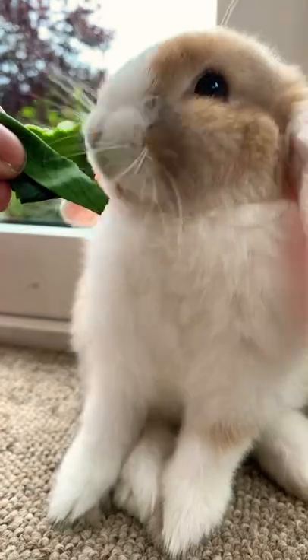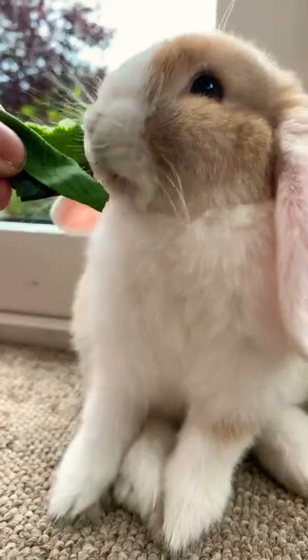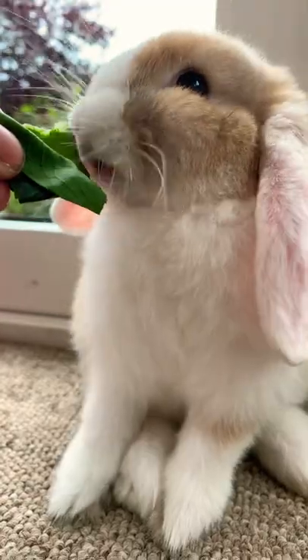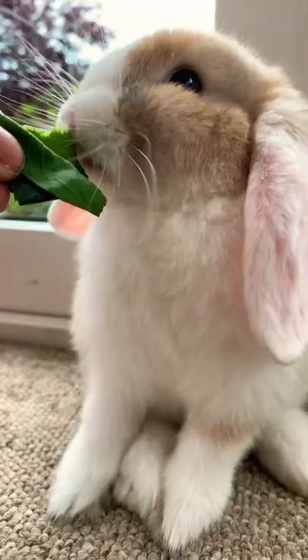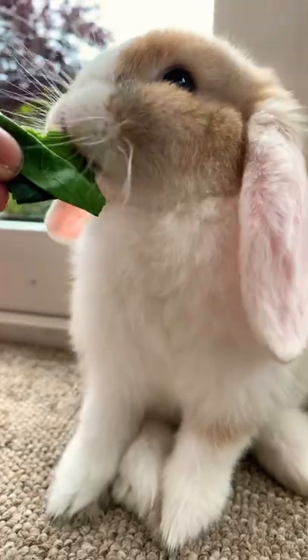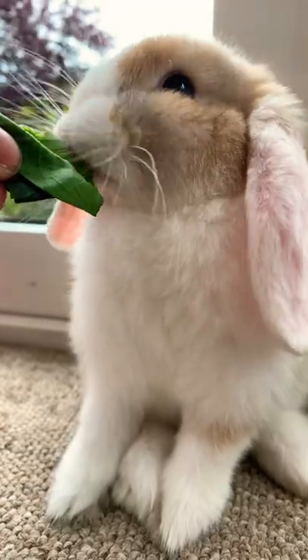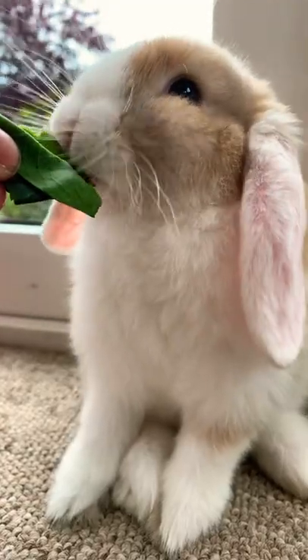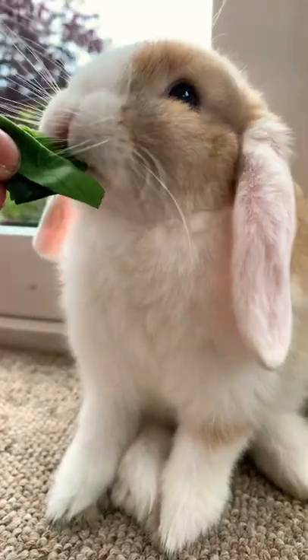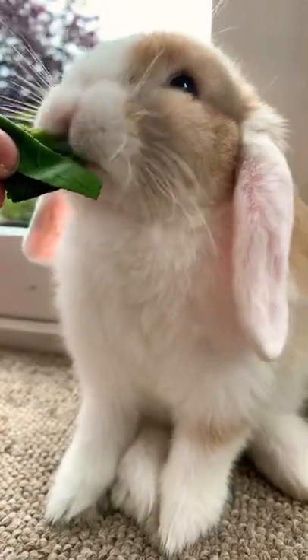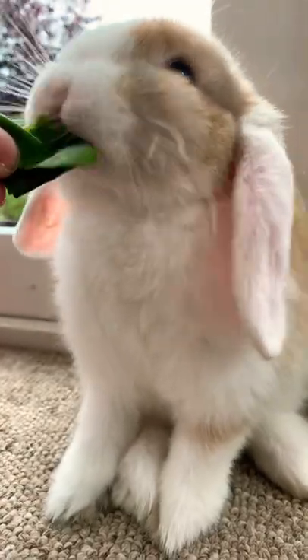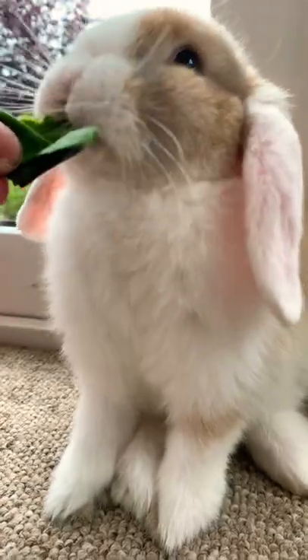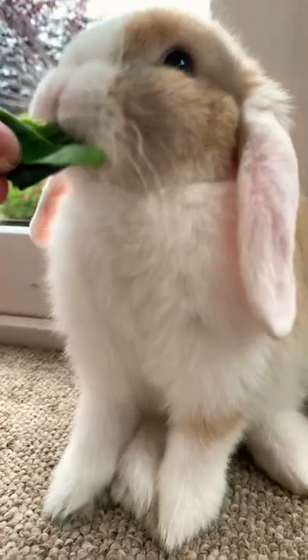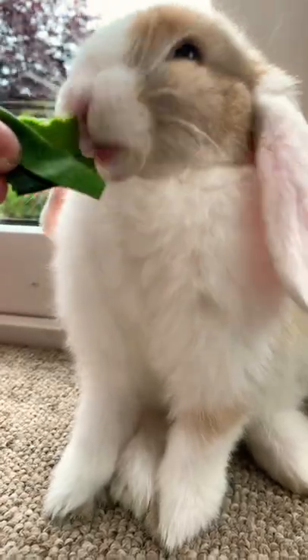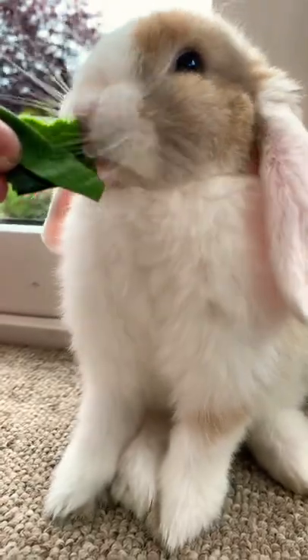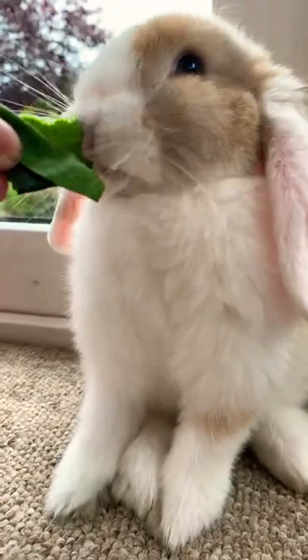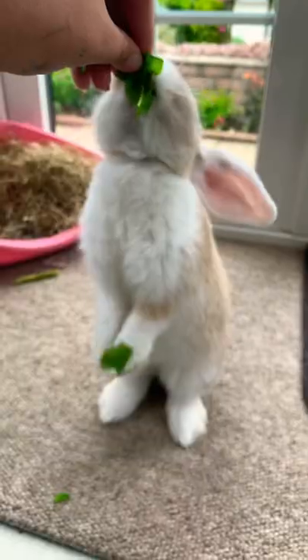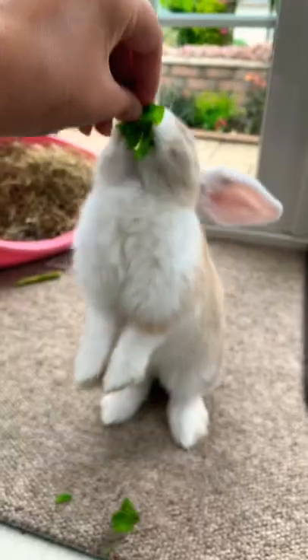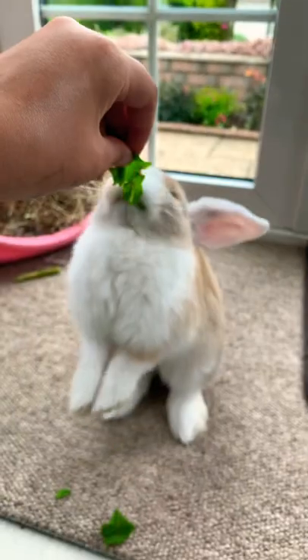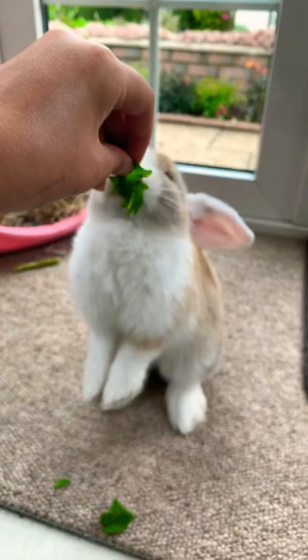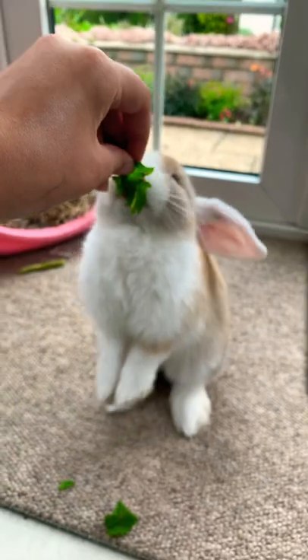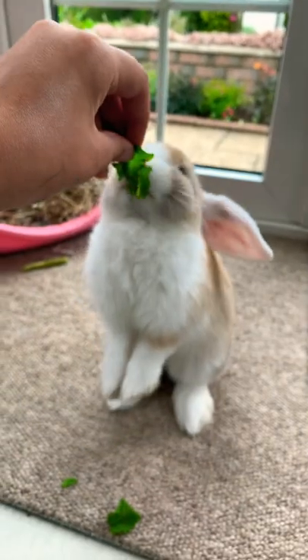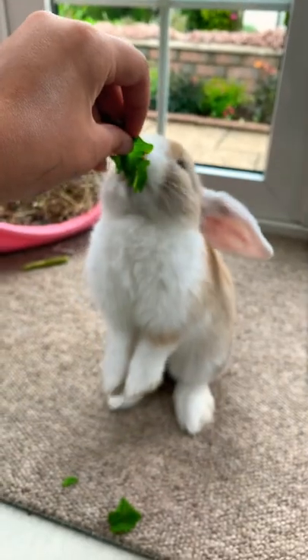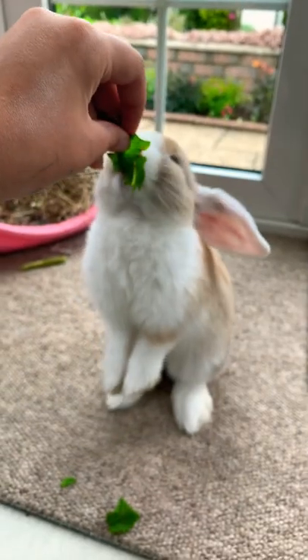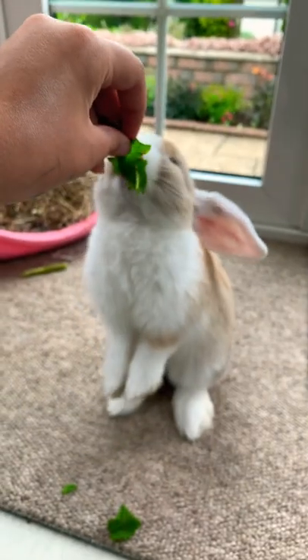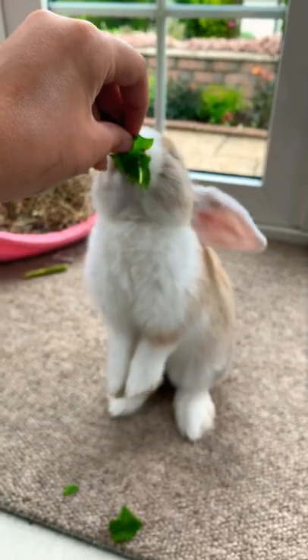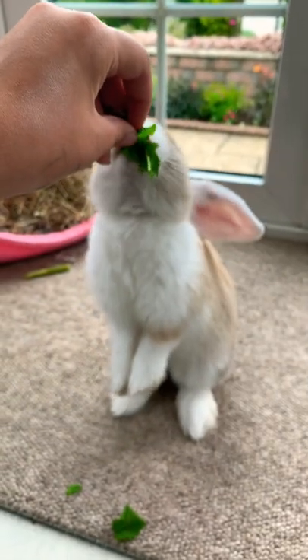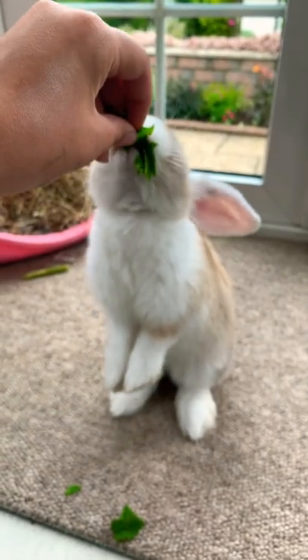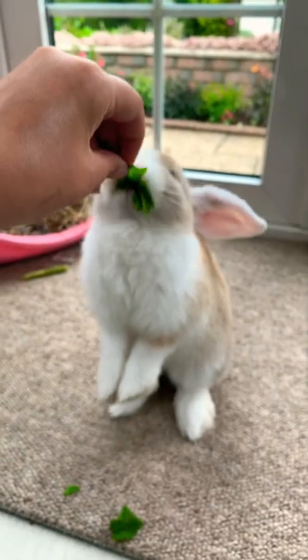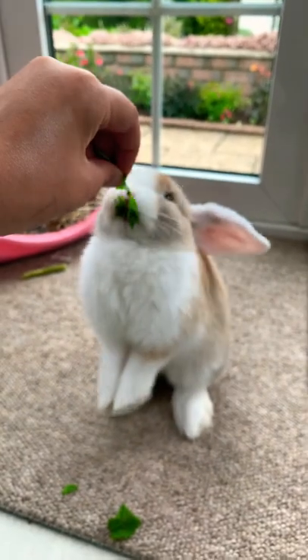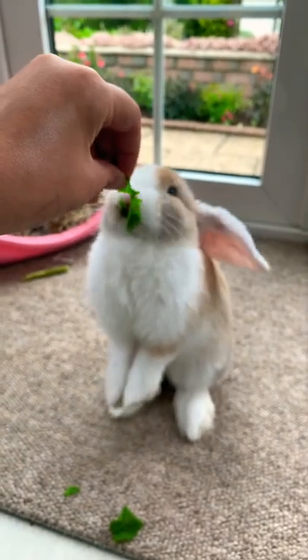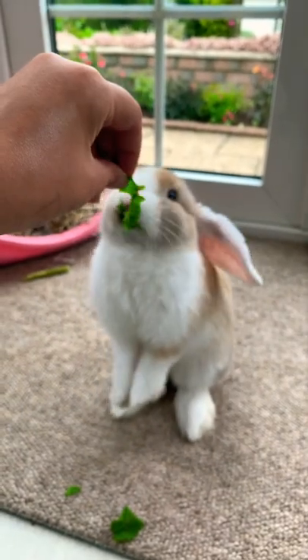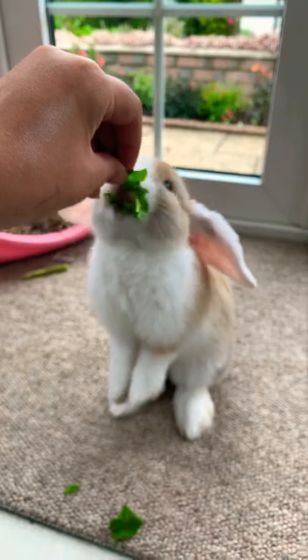This is a bunno, also called a bun and occasionally called a wabbit, but what's most important is to understand bunno anatomy.